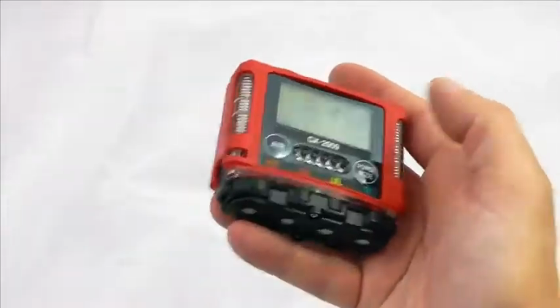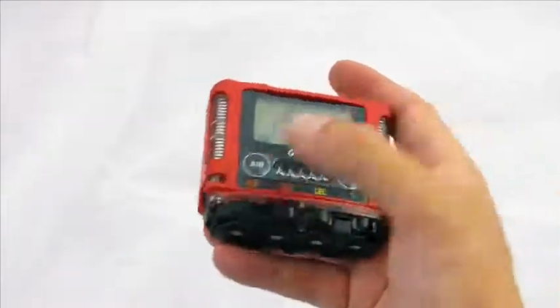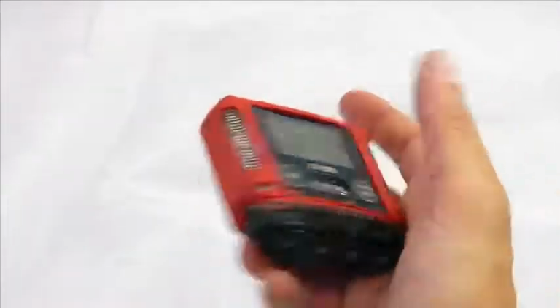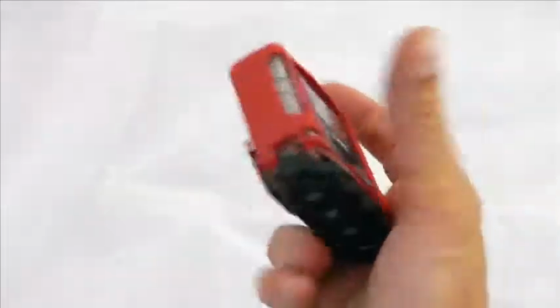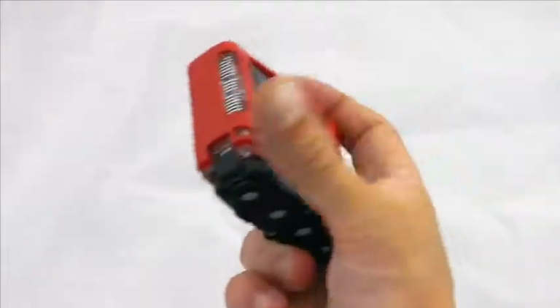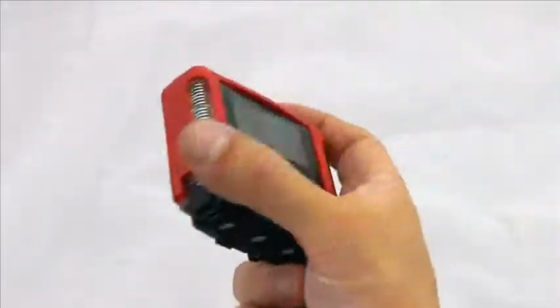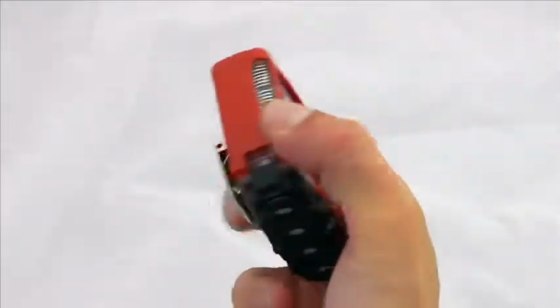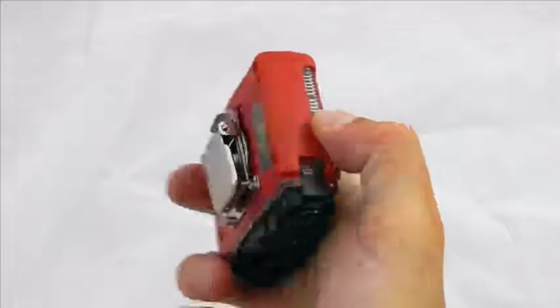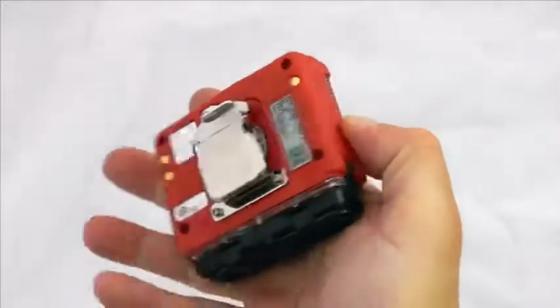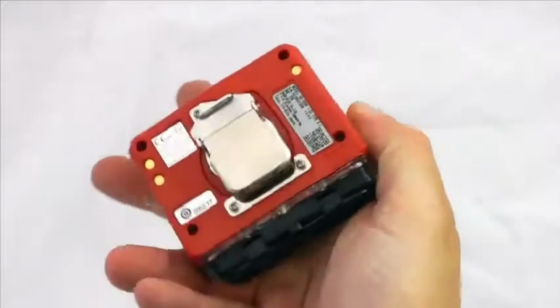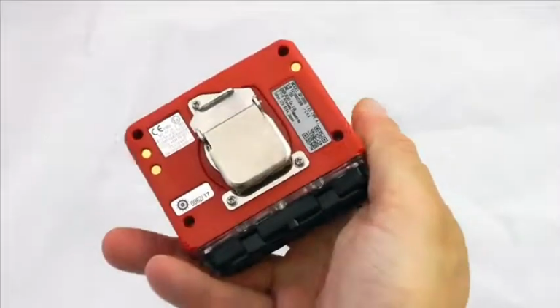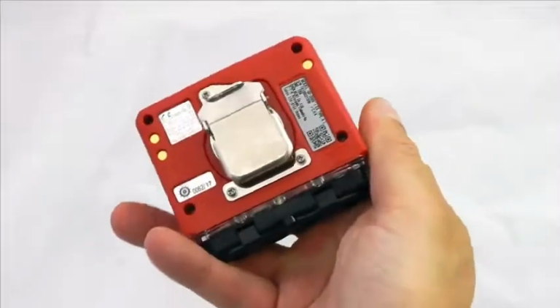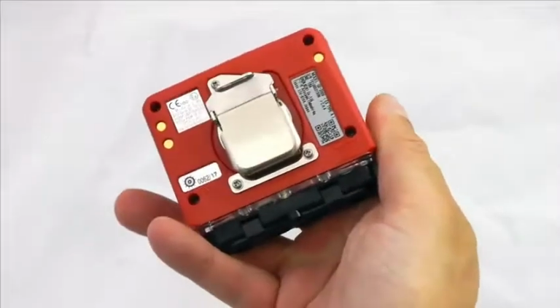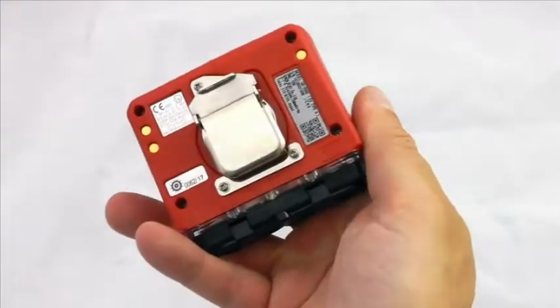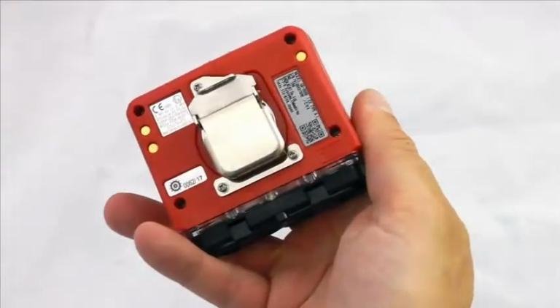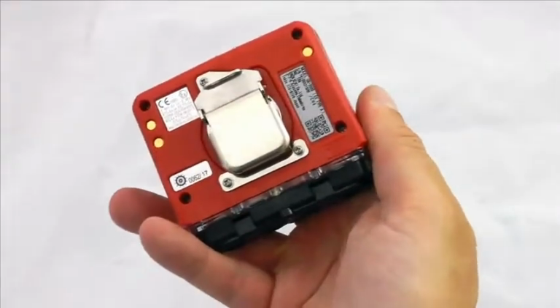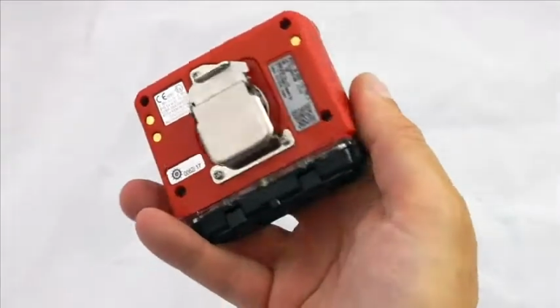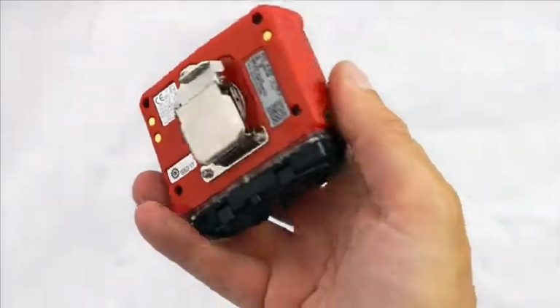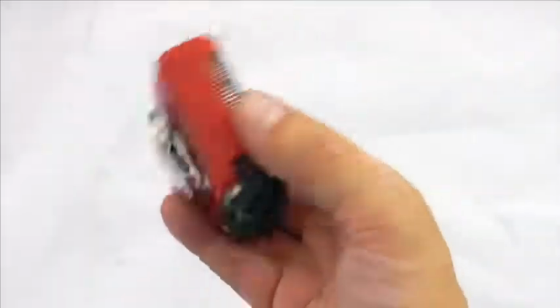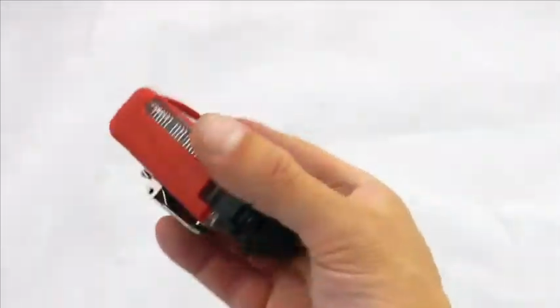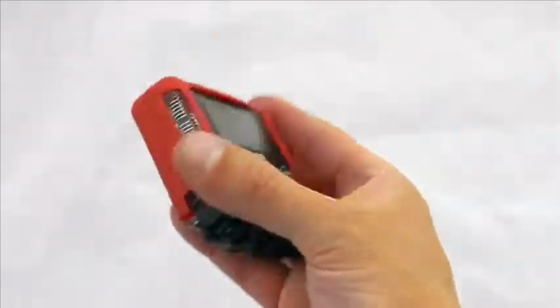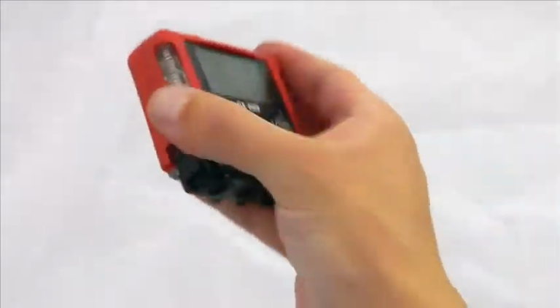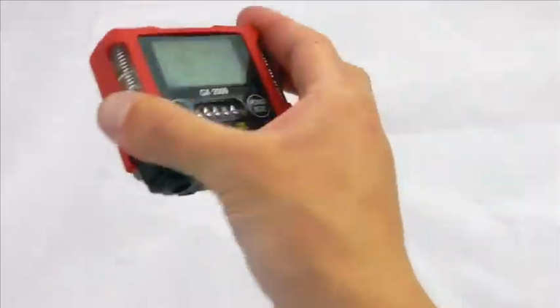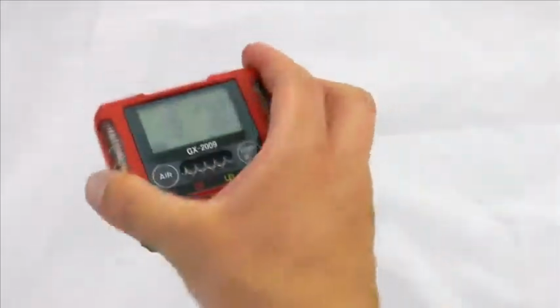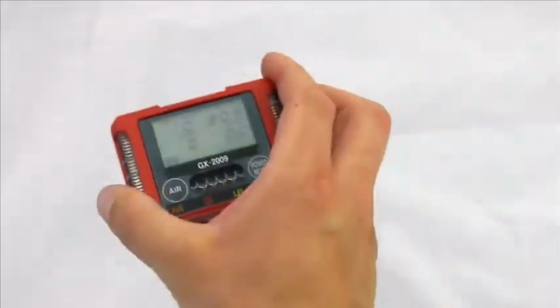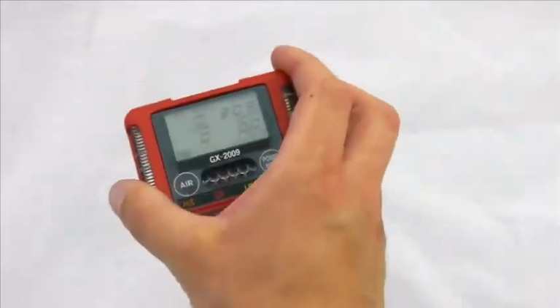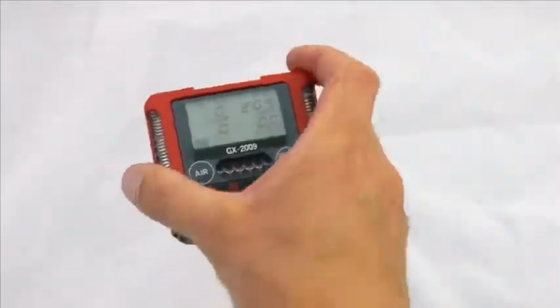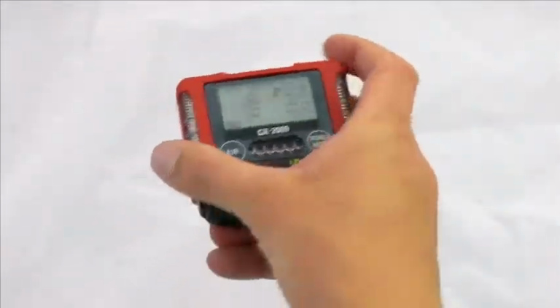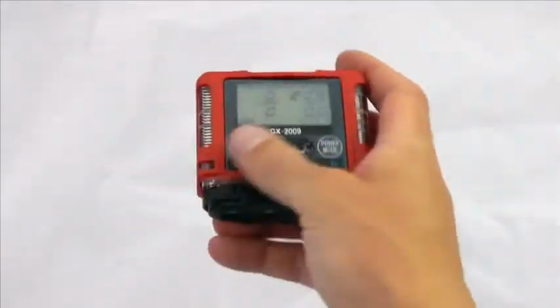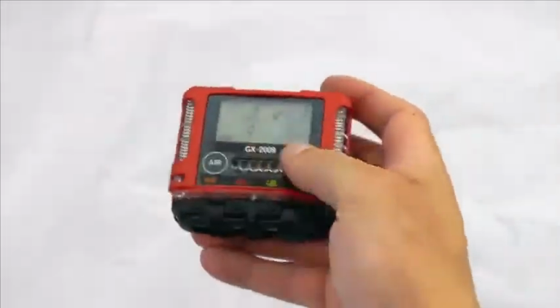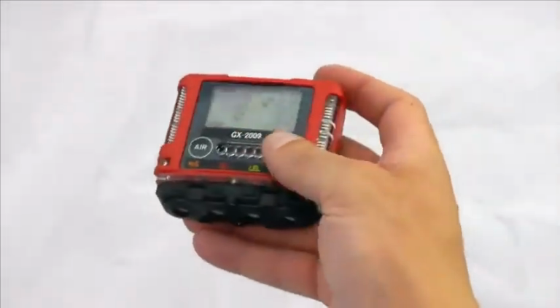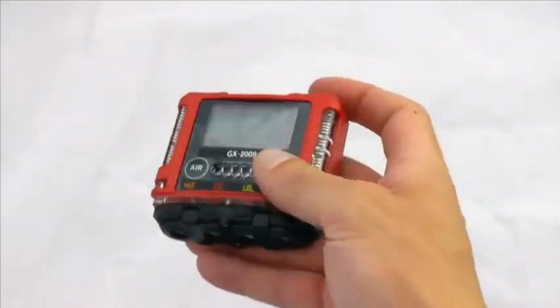Very simple operation — a very simple, intricate little full gas unit.